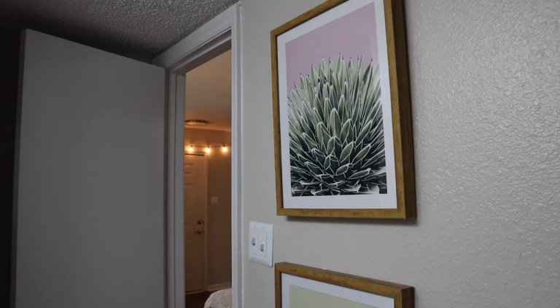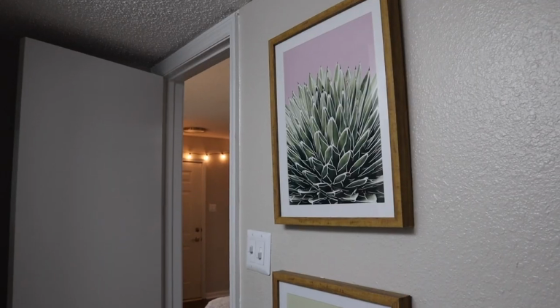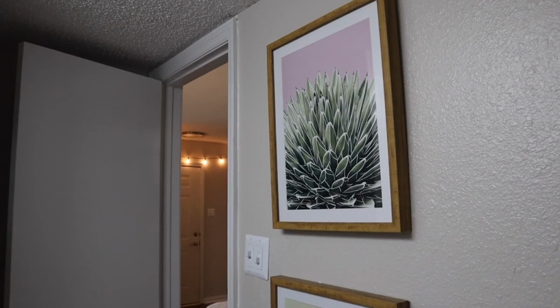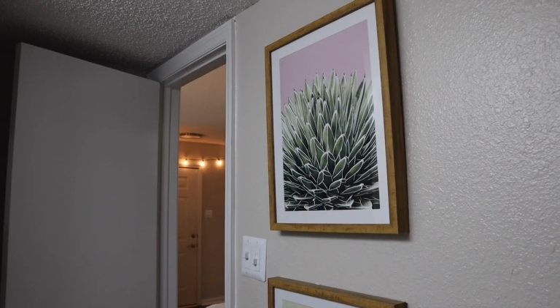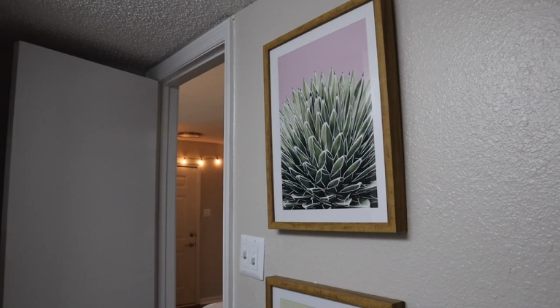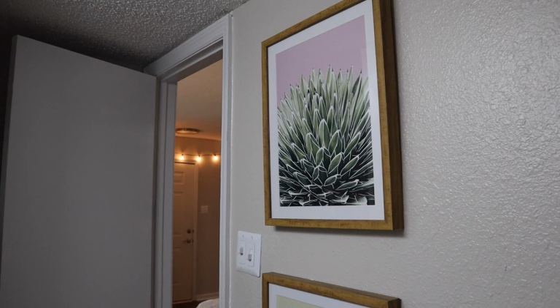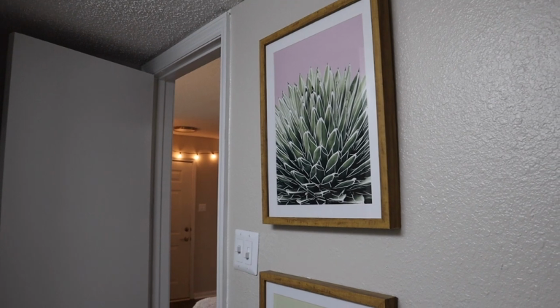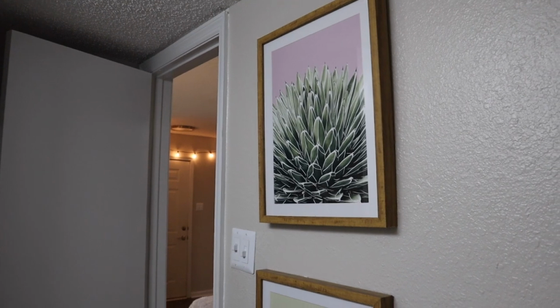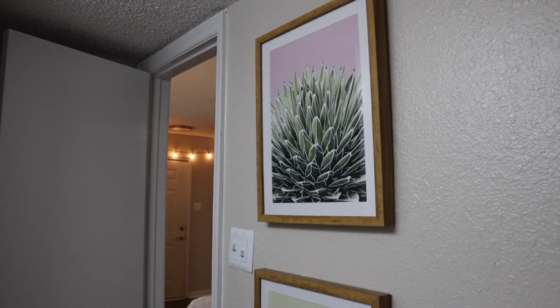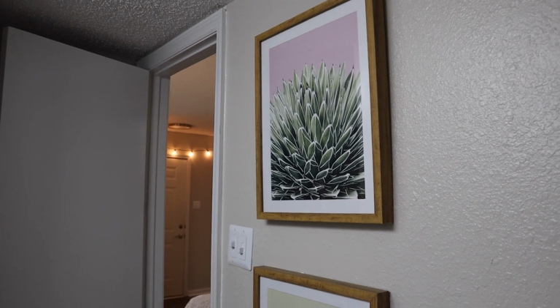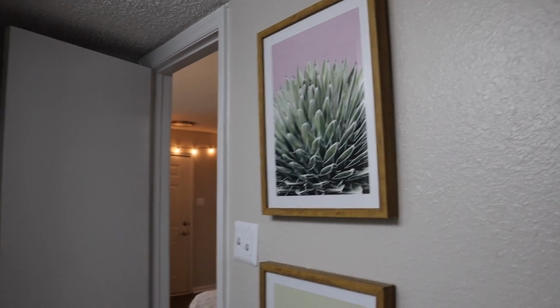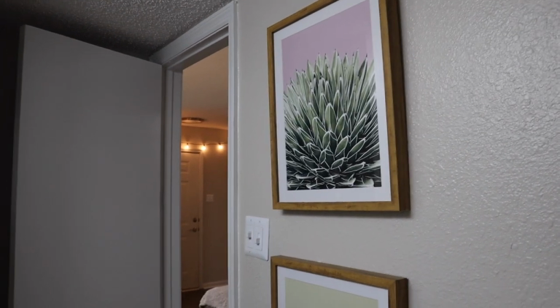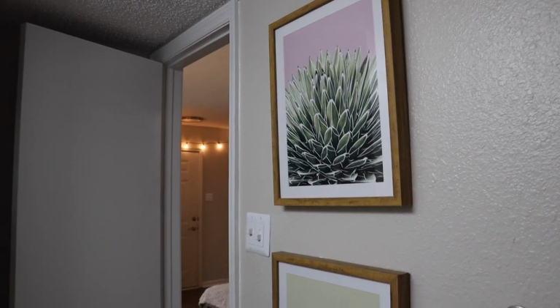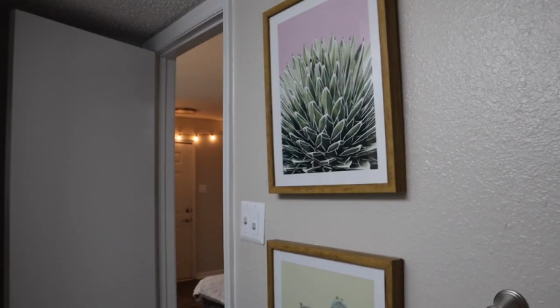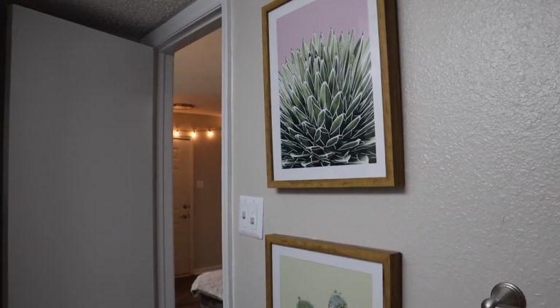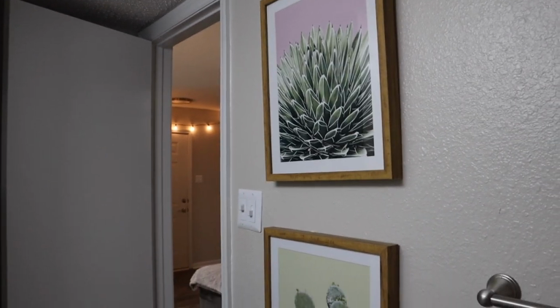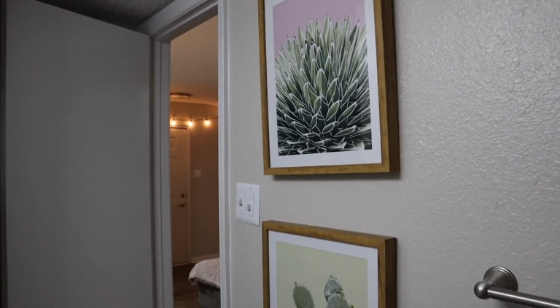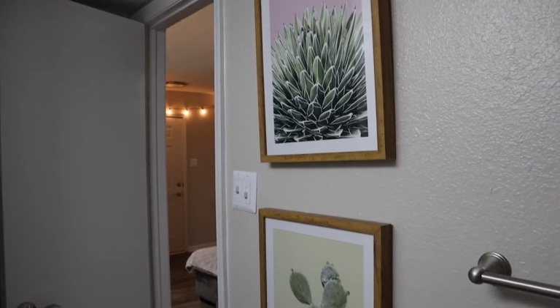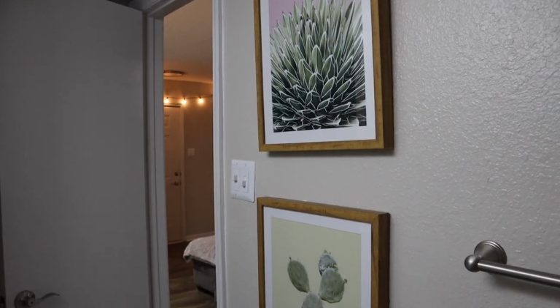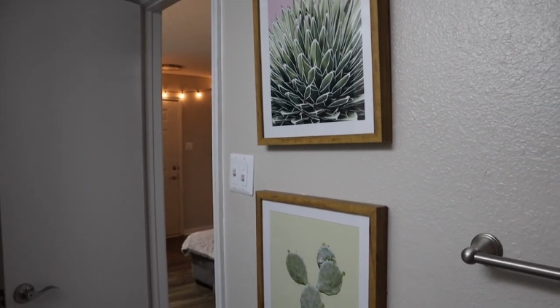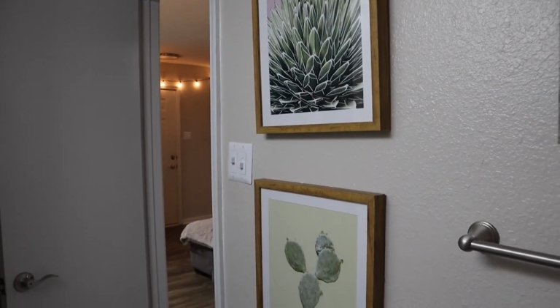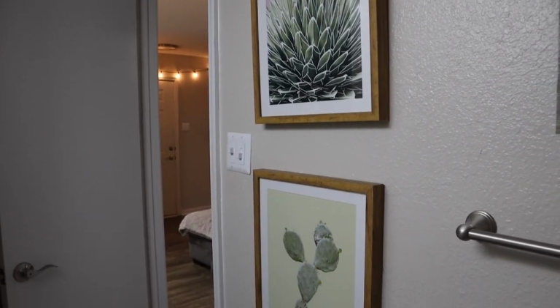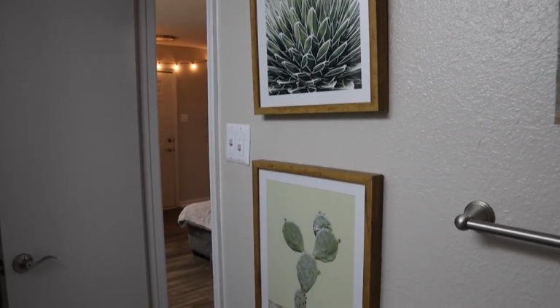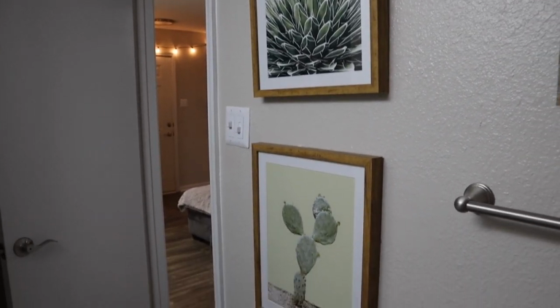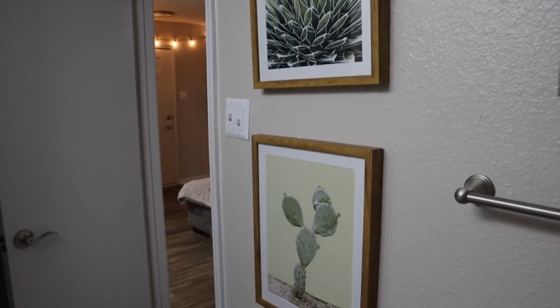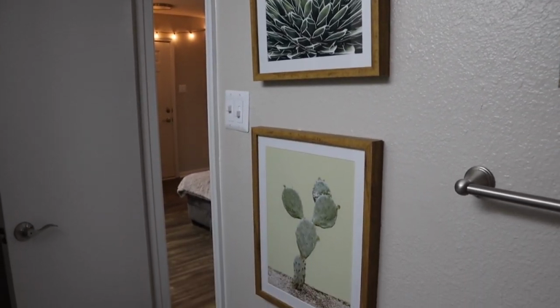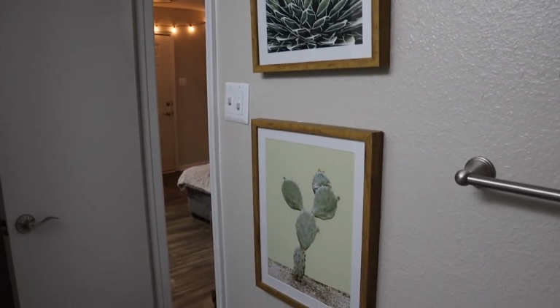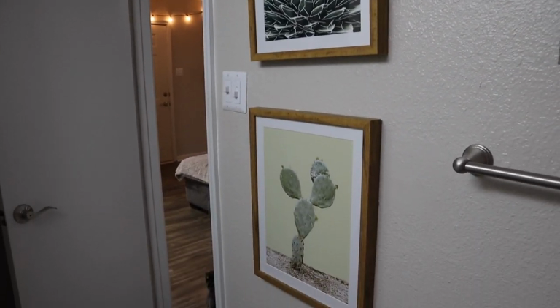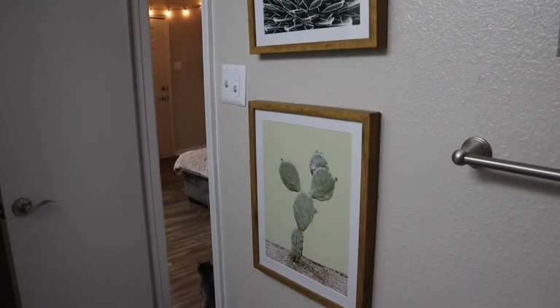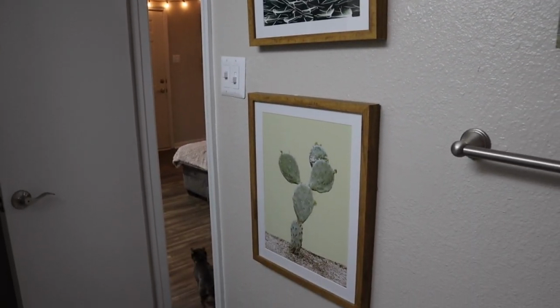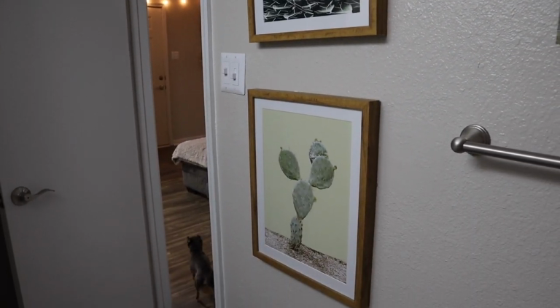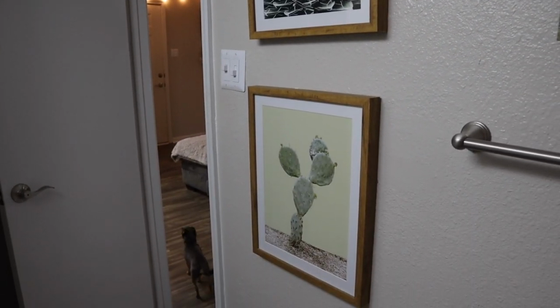On this wall over here I have these little pictures that I got from Target. I have them stacked up.